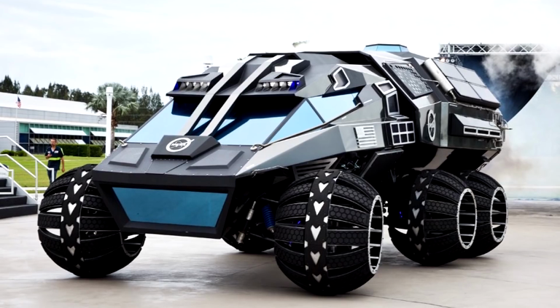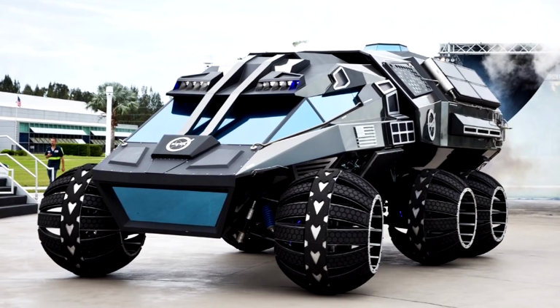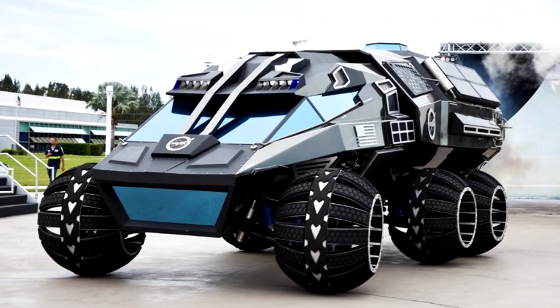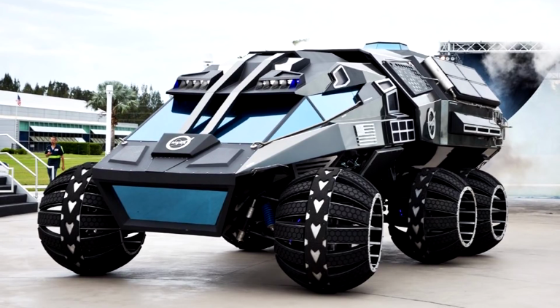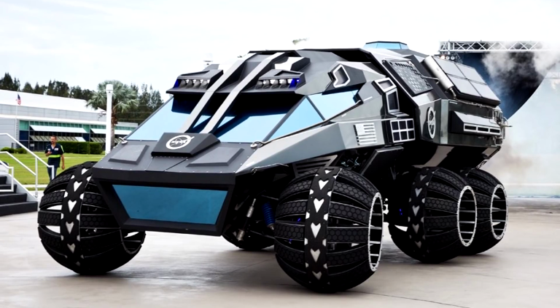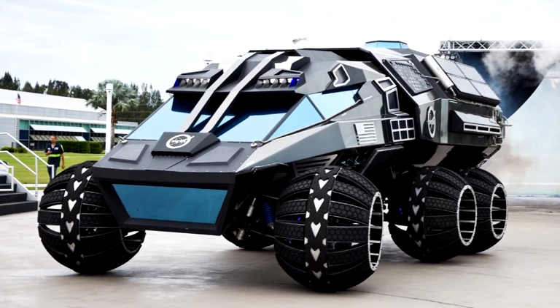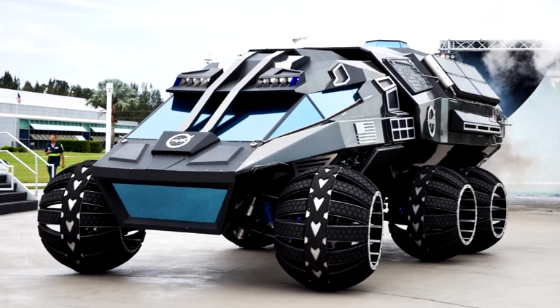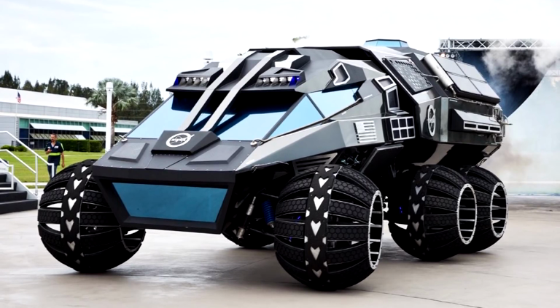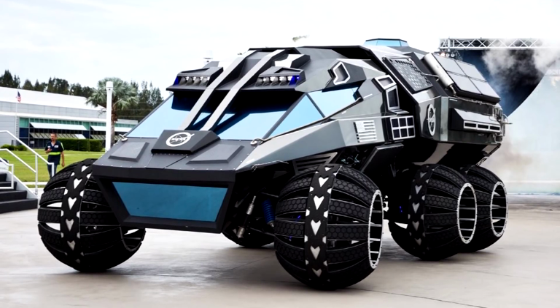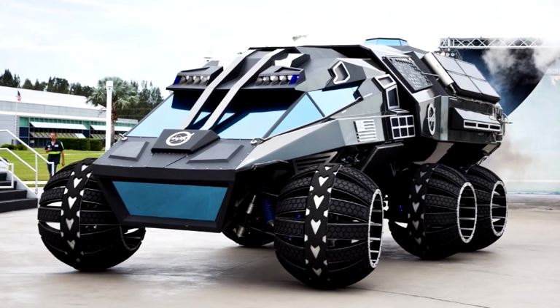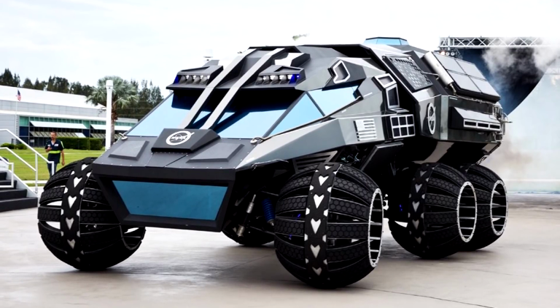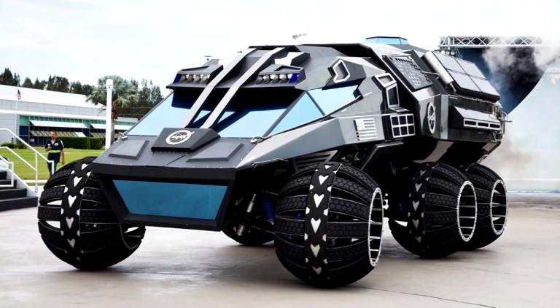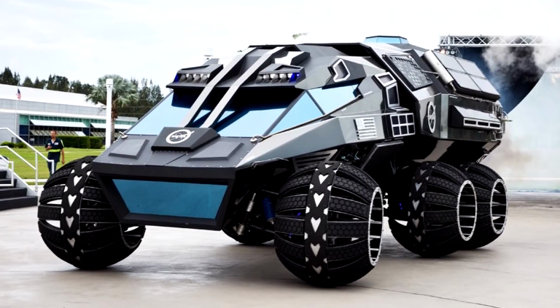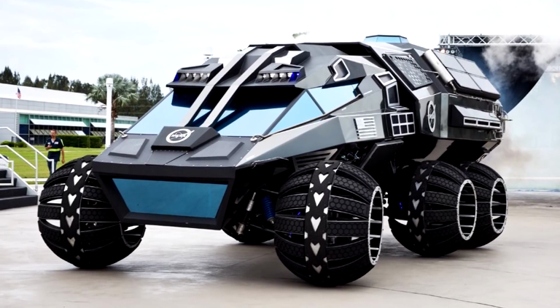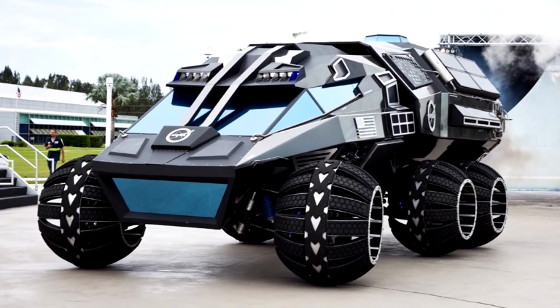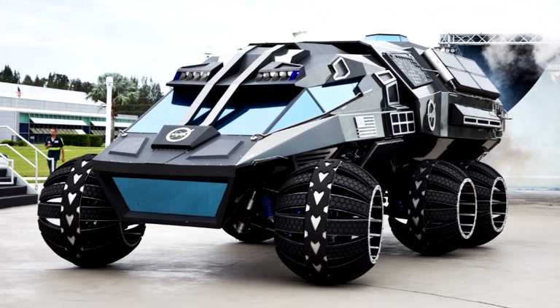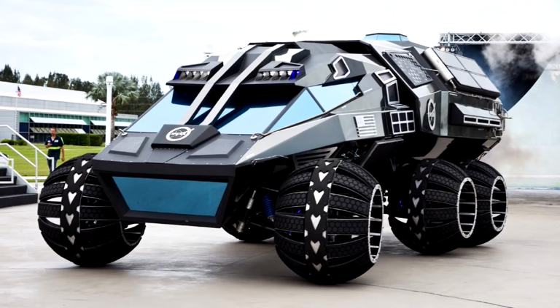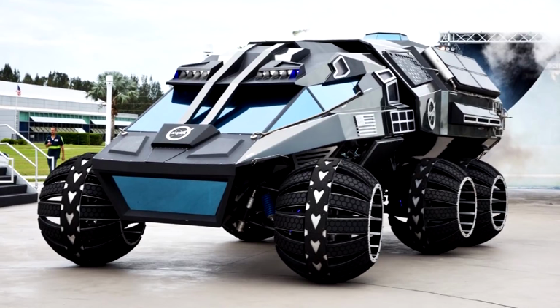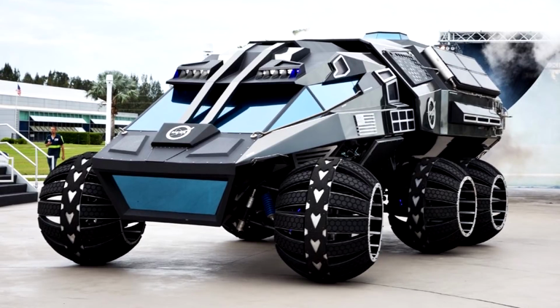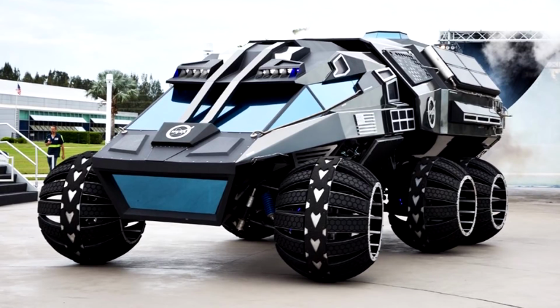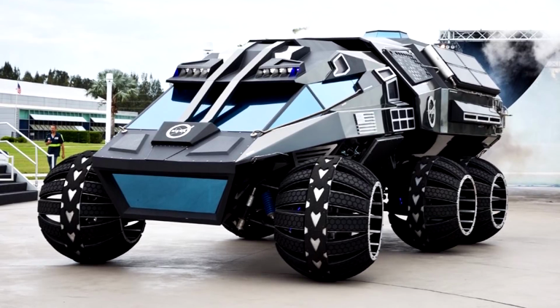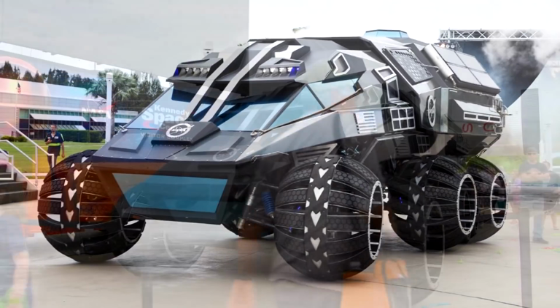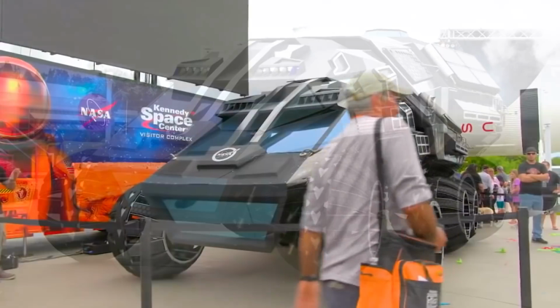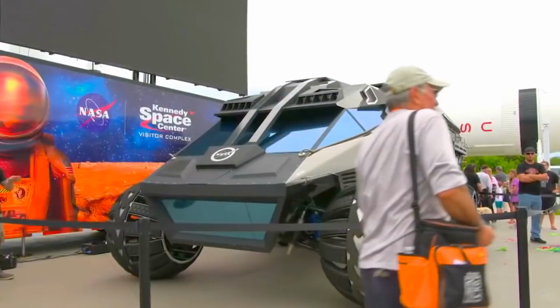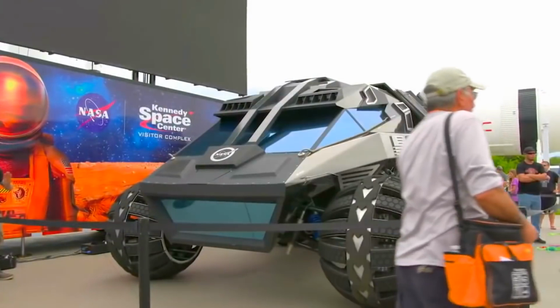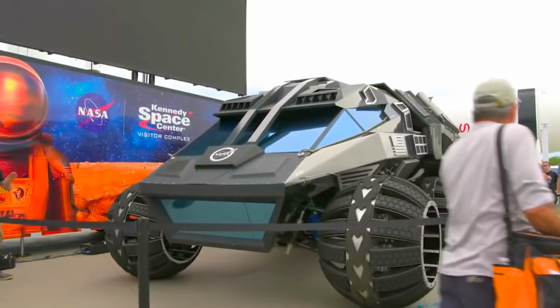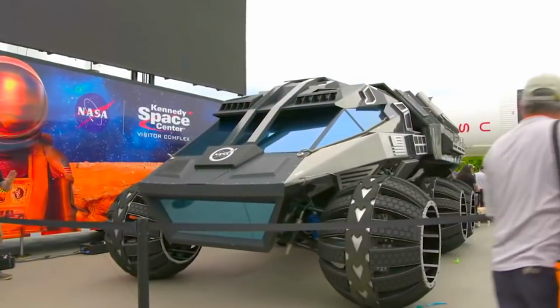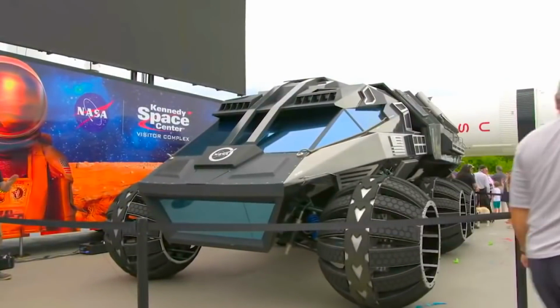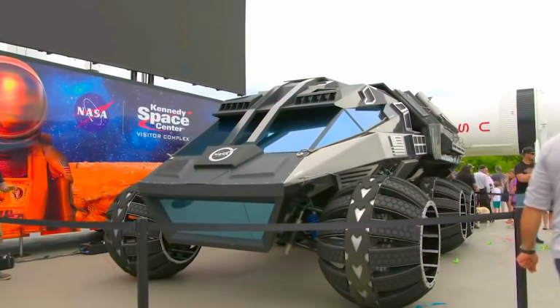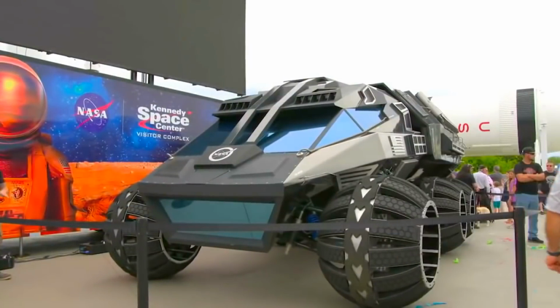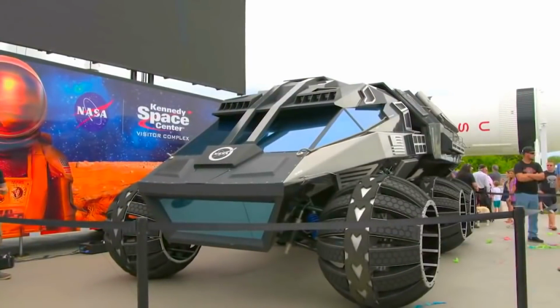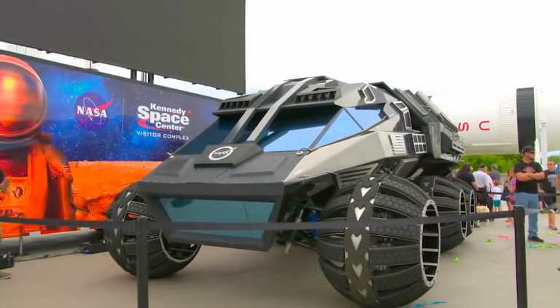Therefore, the Mars Rover is not like any other Rover or Moonwalker ever designed before.